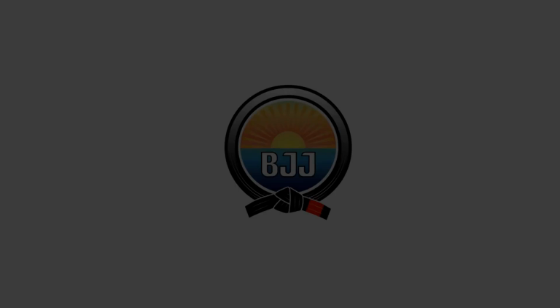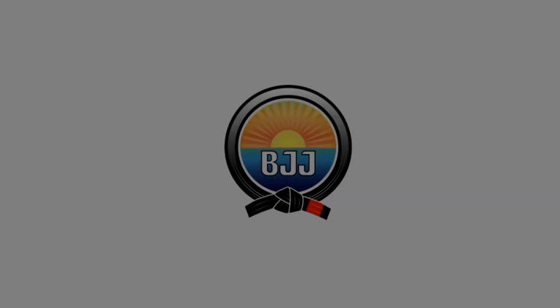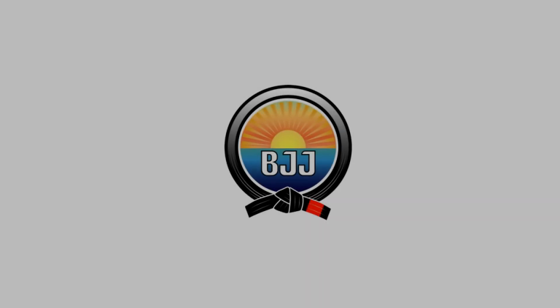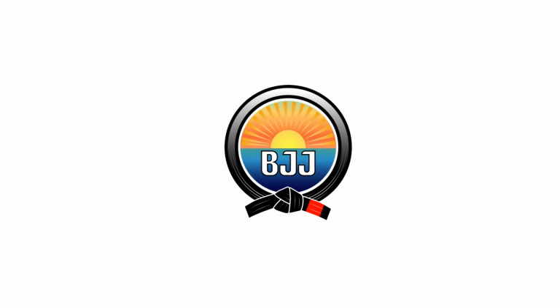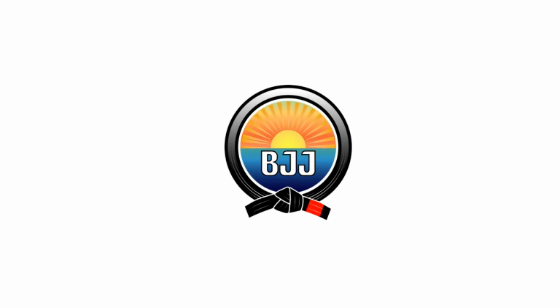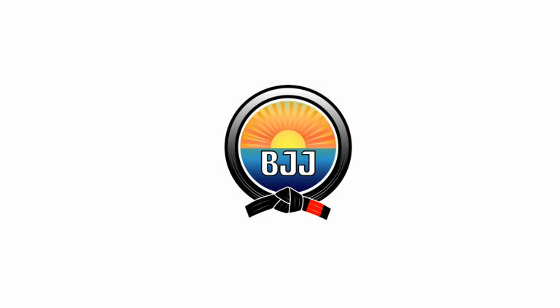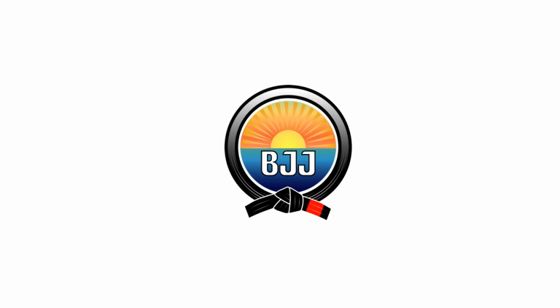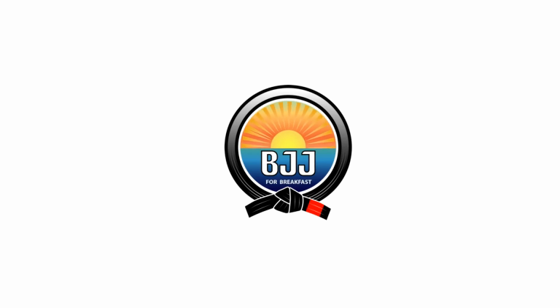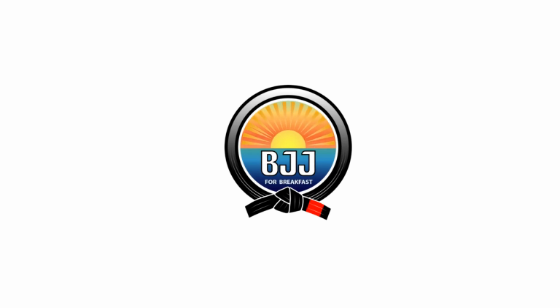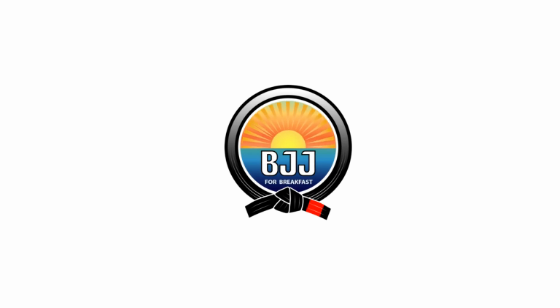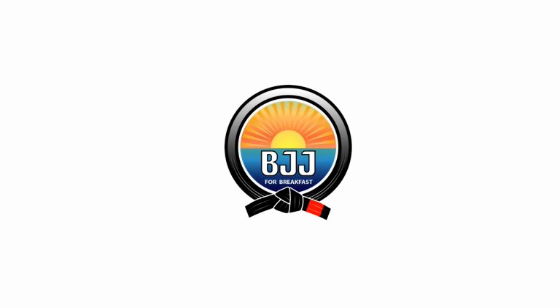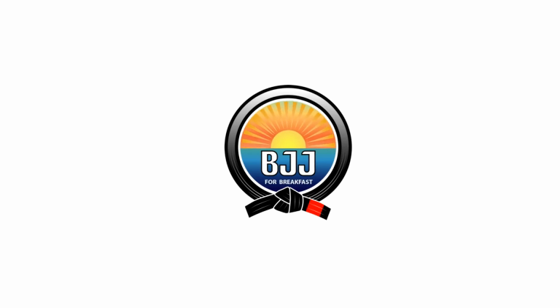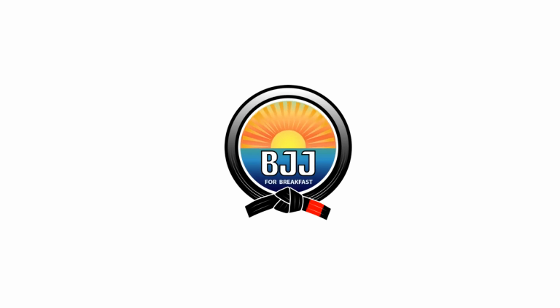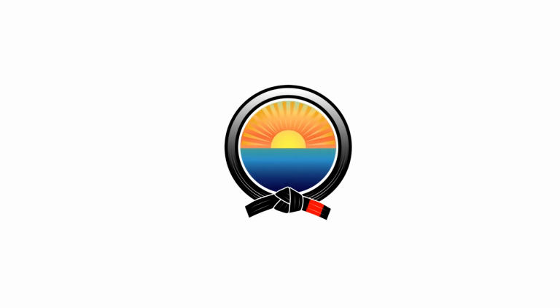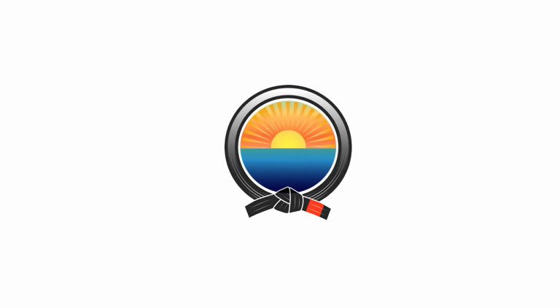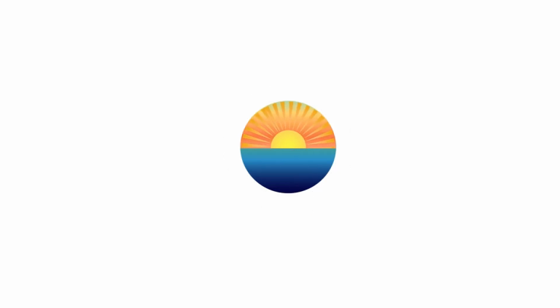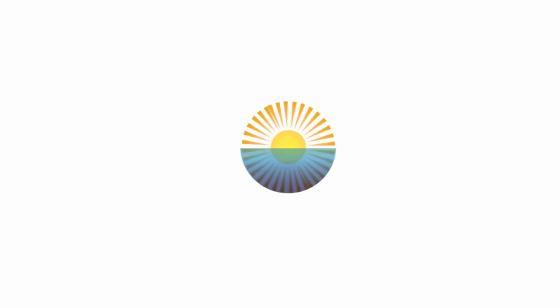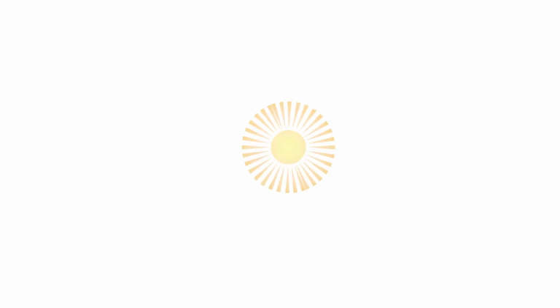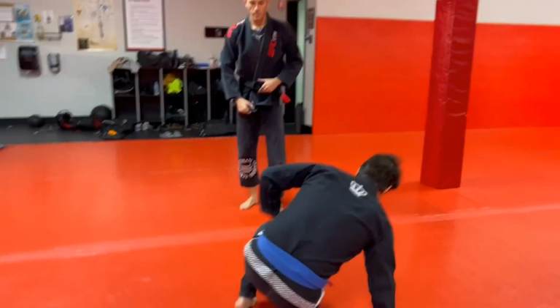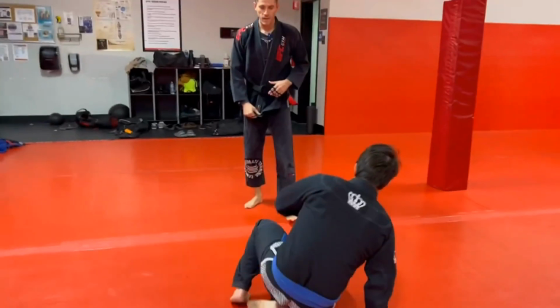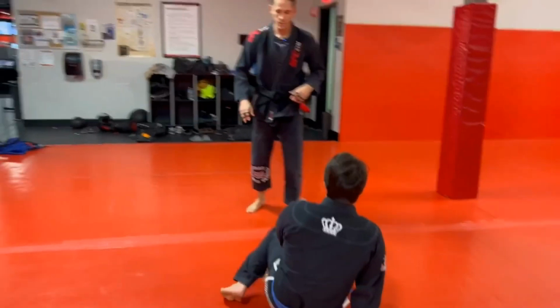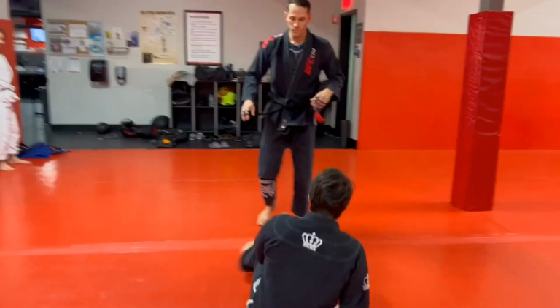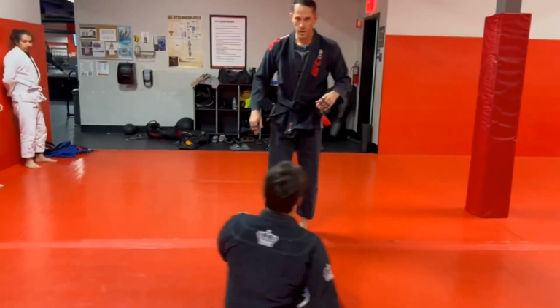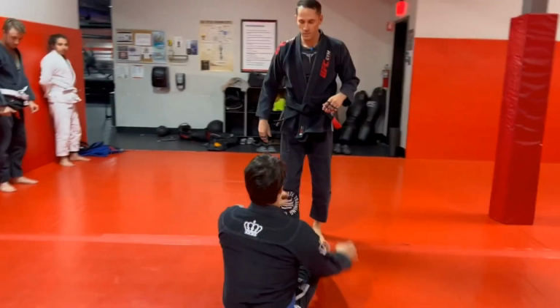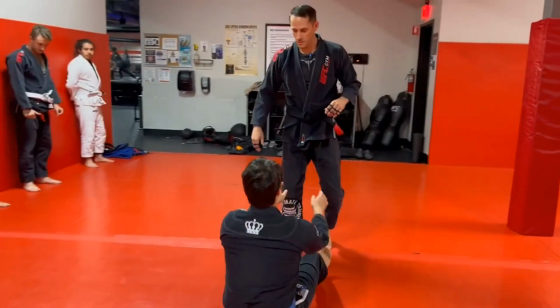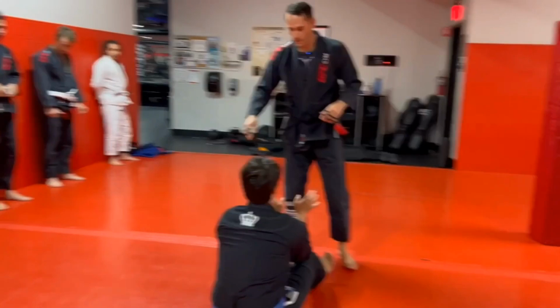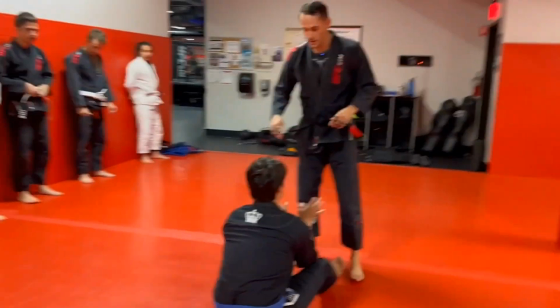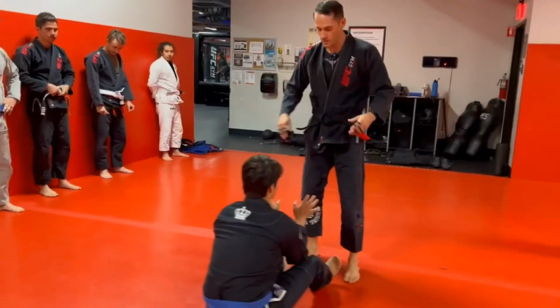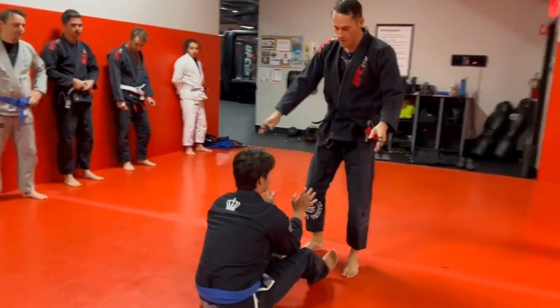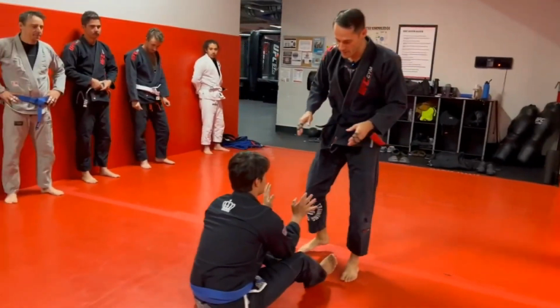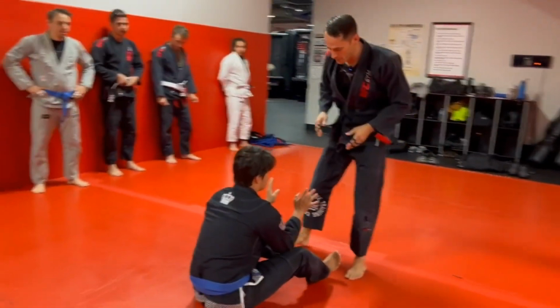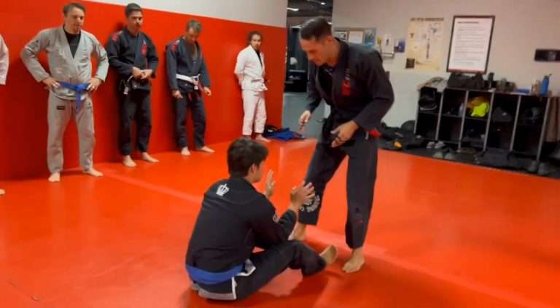BJJ for breakfast. Guard pass. So we did two variations of the guard pass this week.